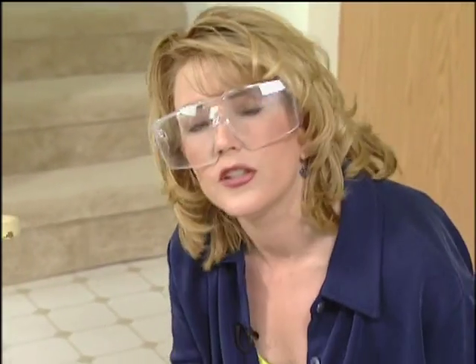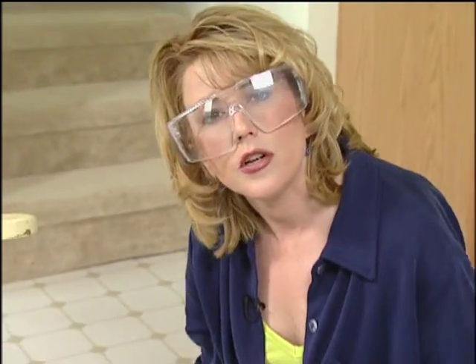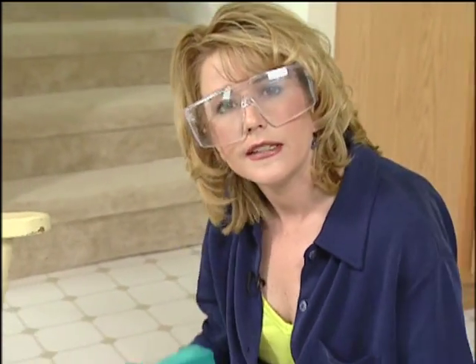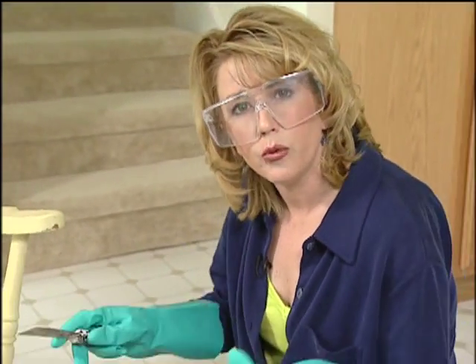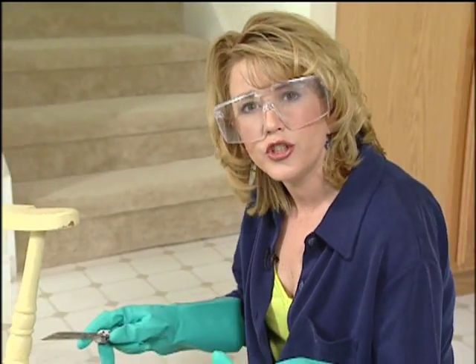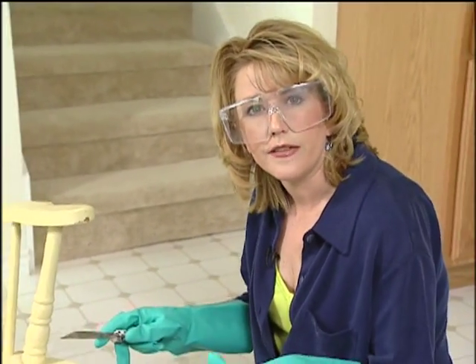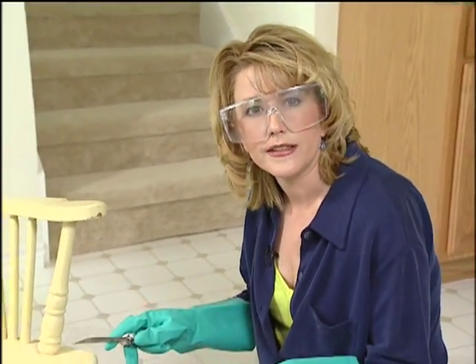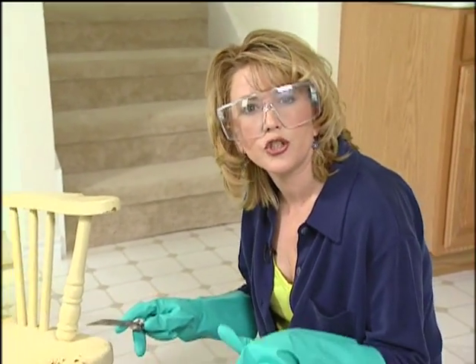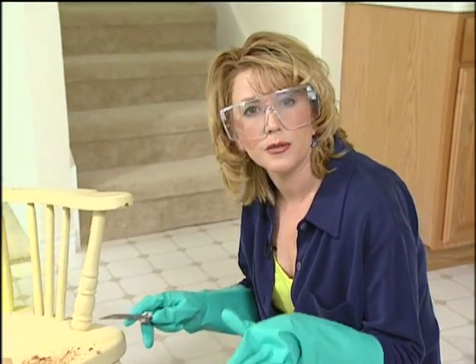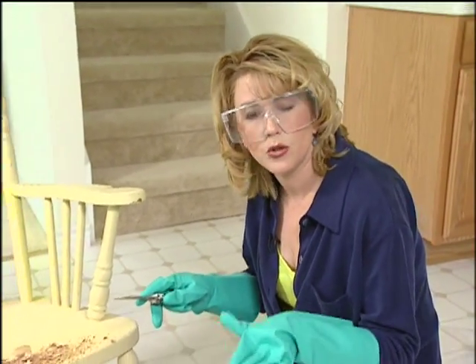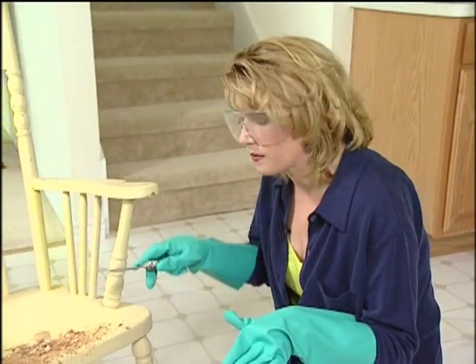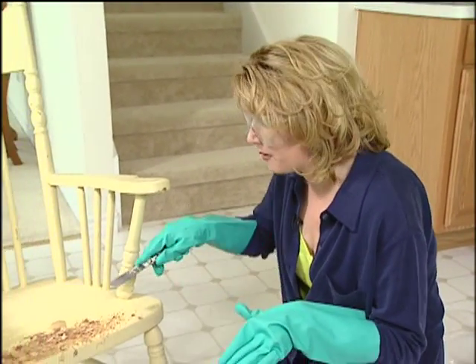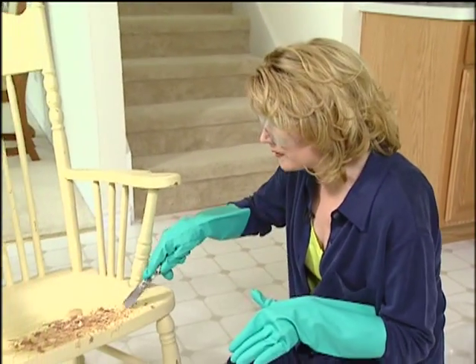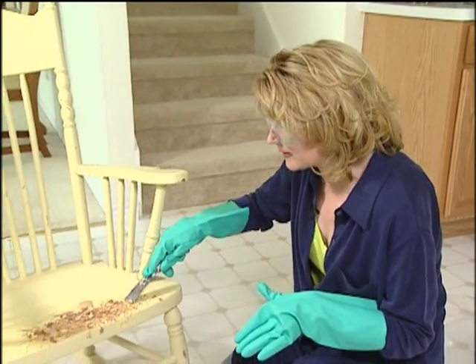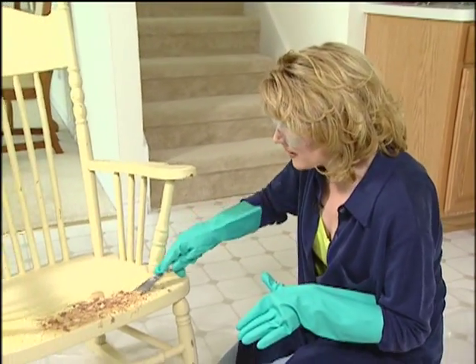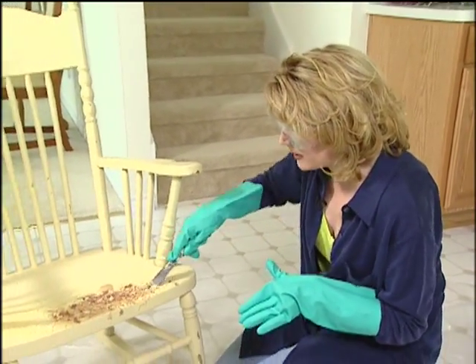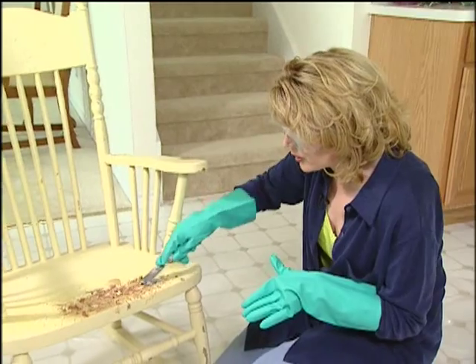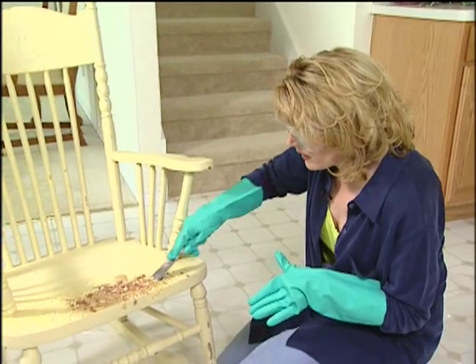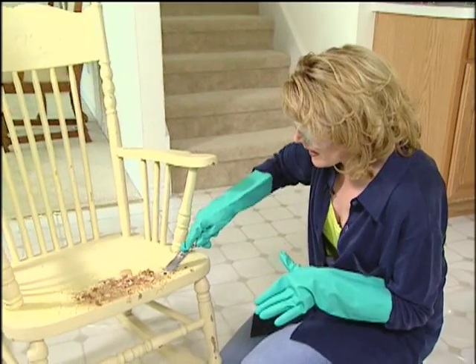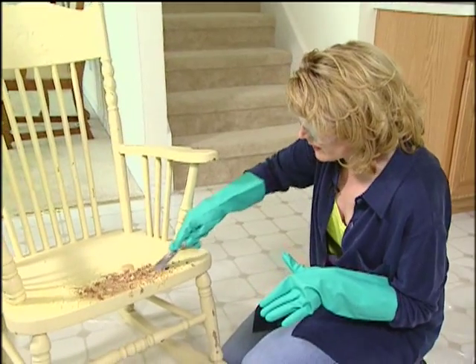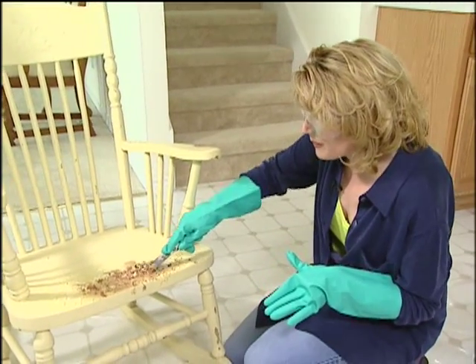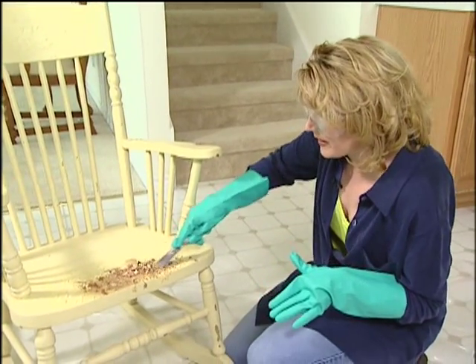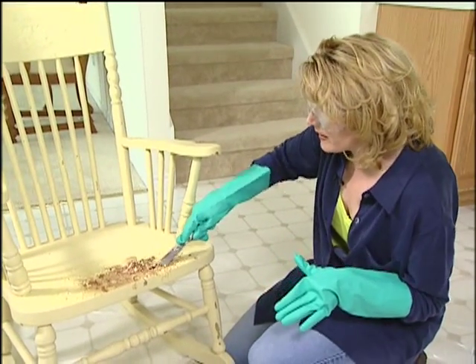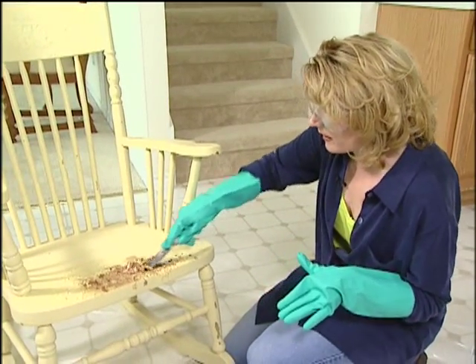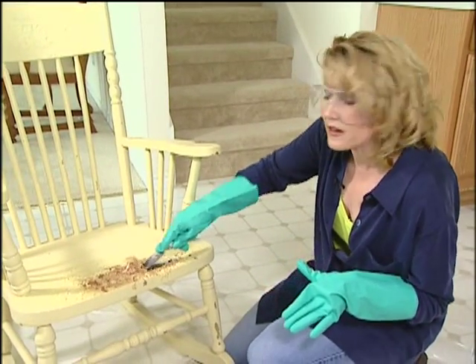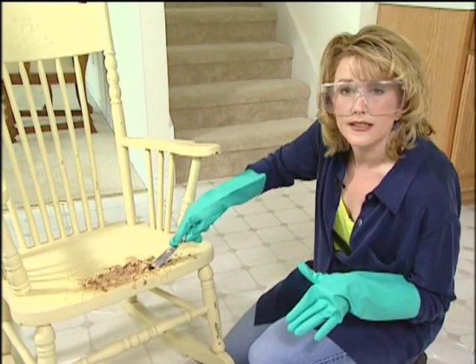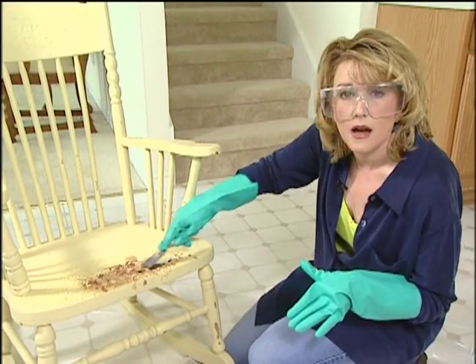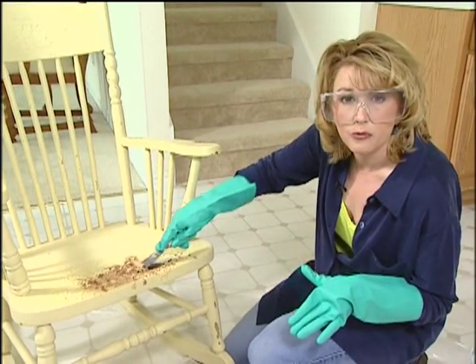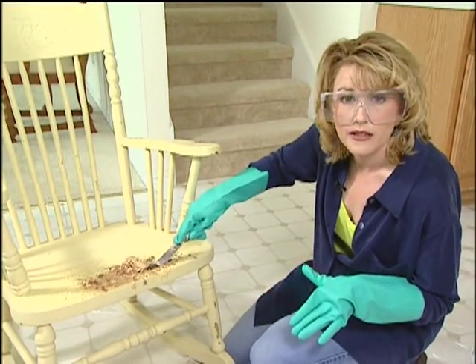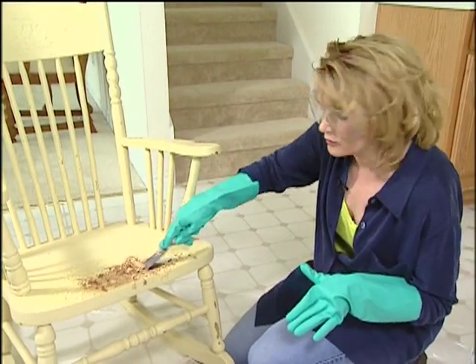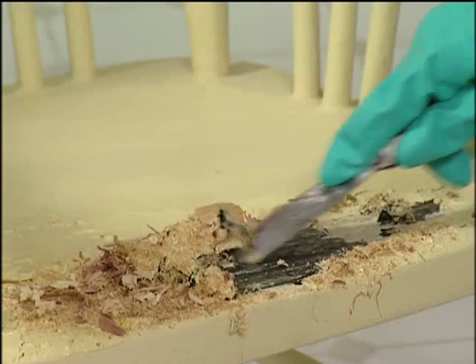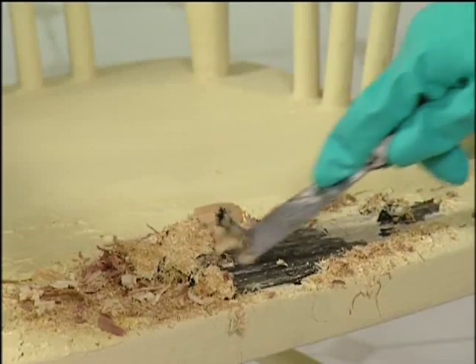The sawdust and wood shavings should absorb most of the sludge and eliminate a lot of the sloppy runs and drips.